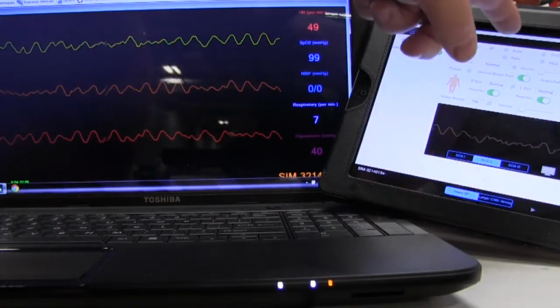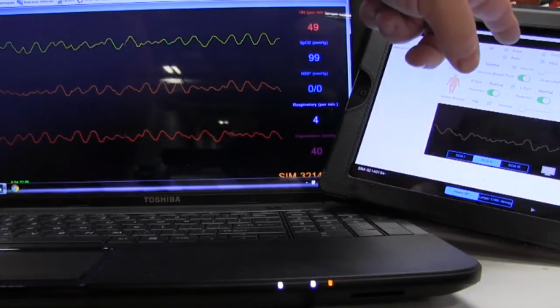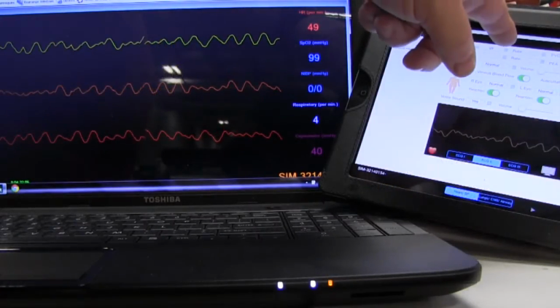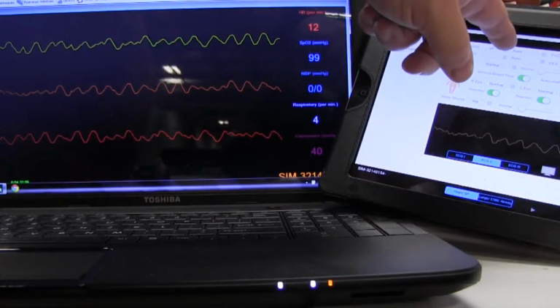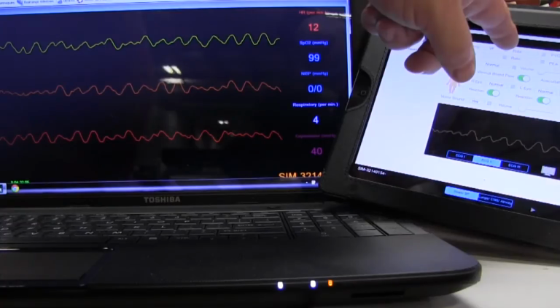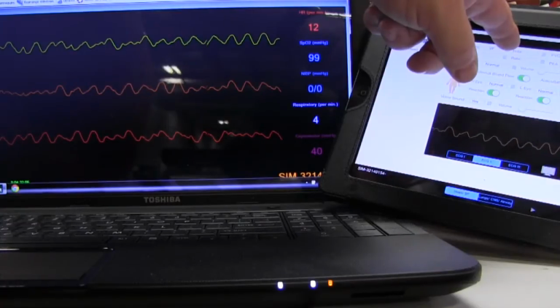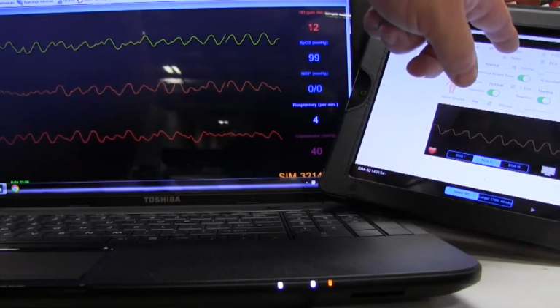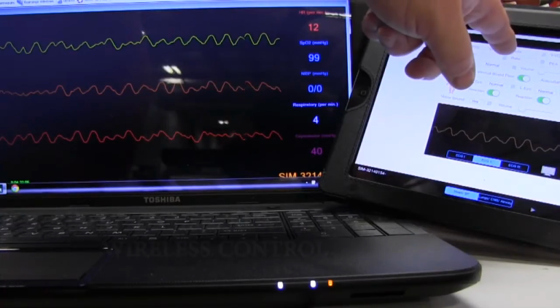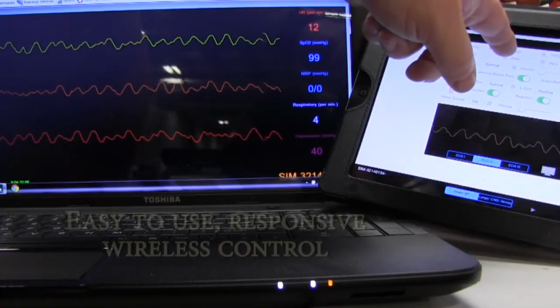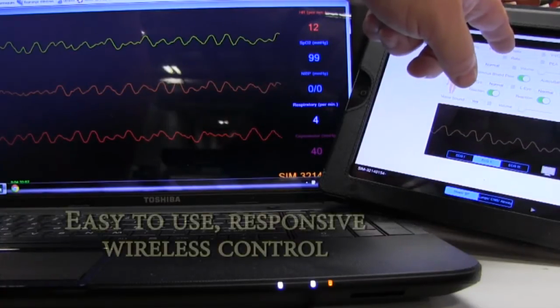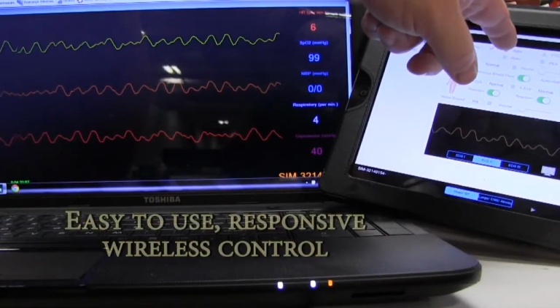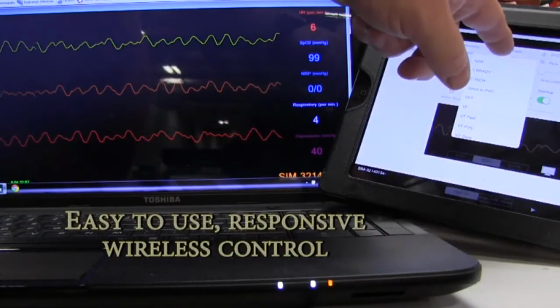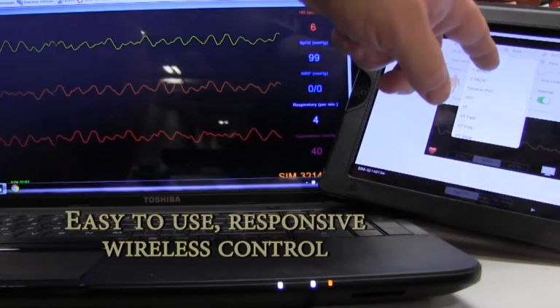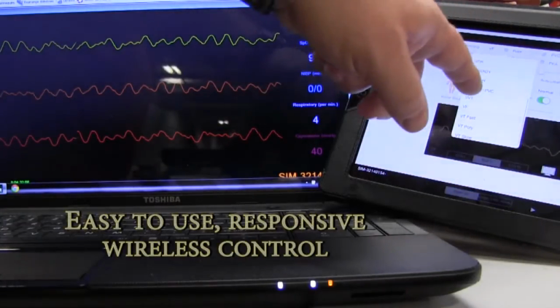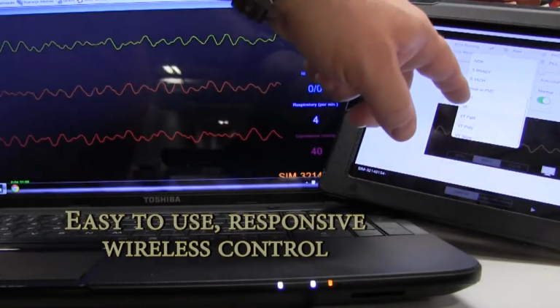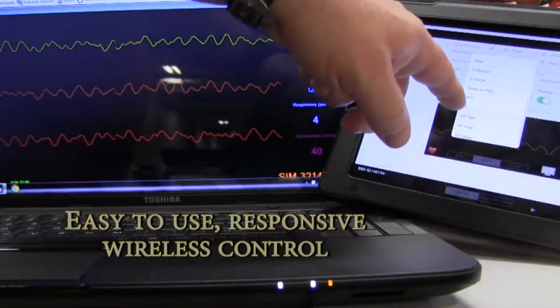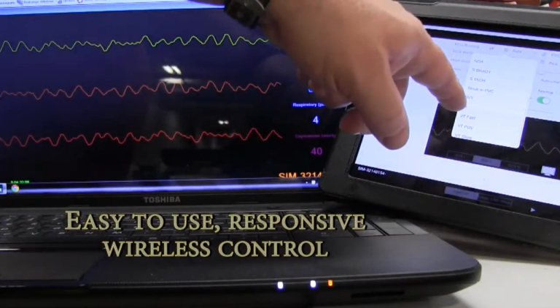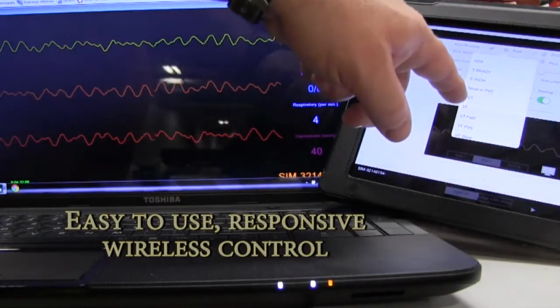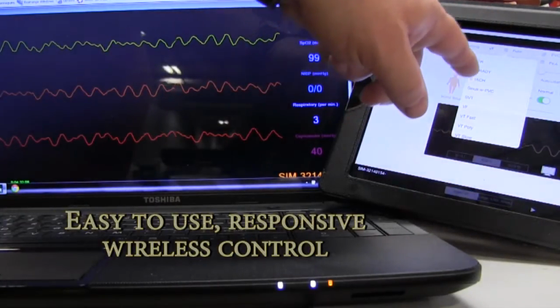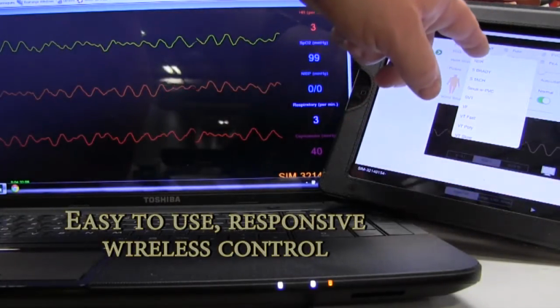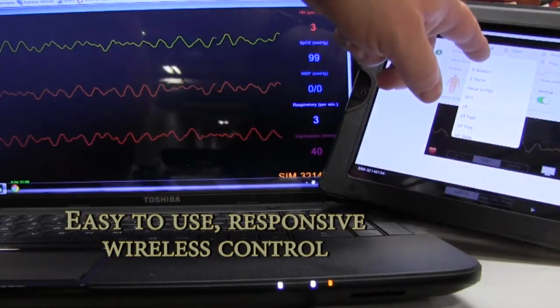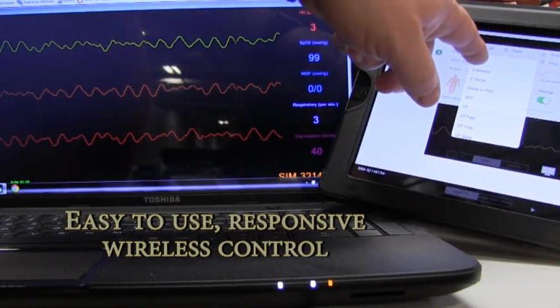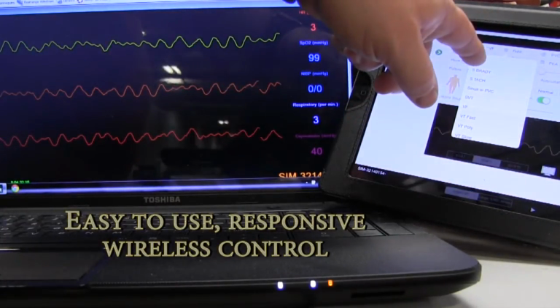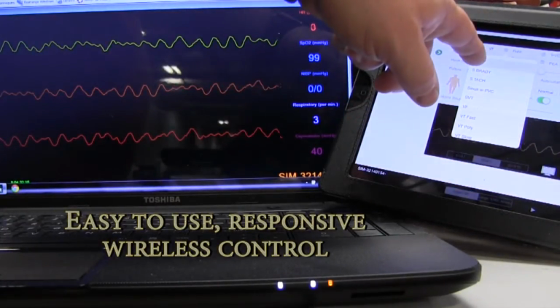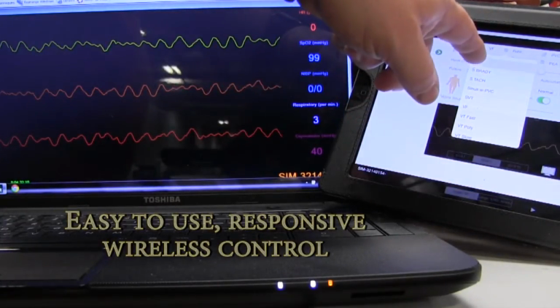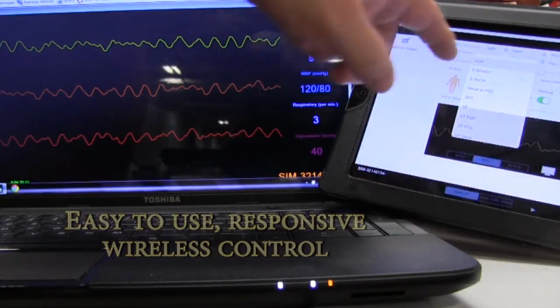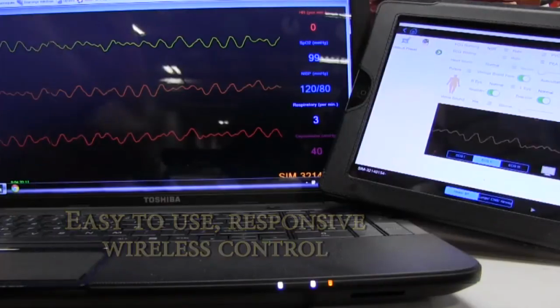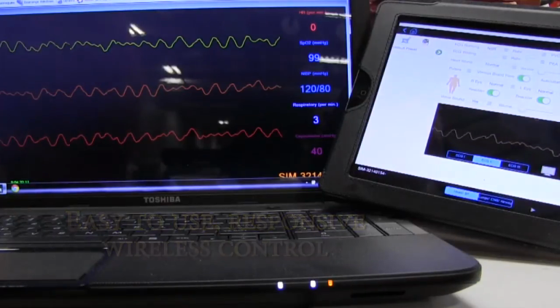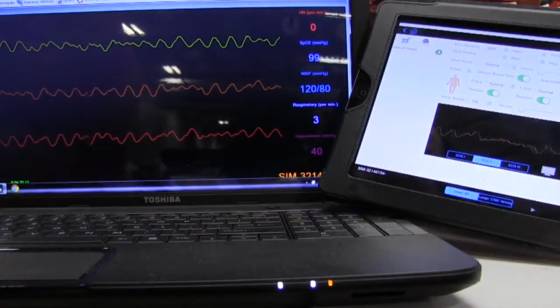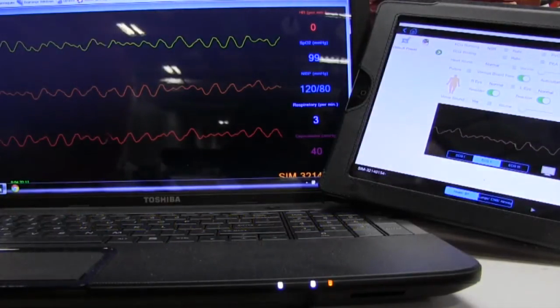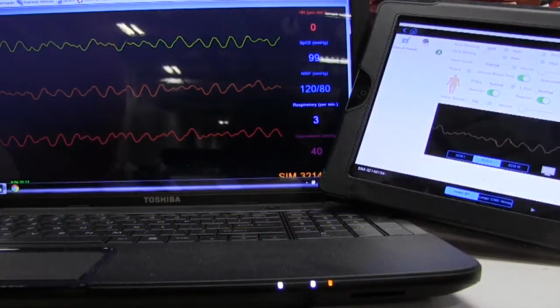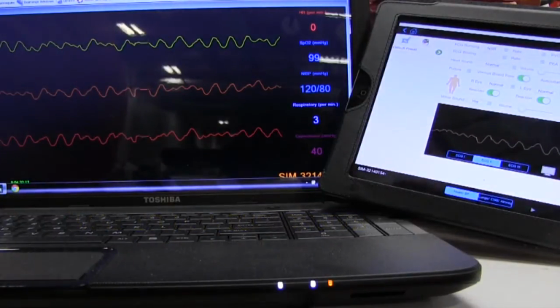Blood pressure, heart anomalies, and vital signs can all be changed to show whether the patient has deteriorated or improved.